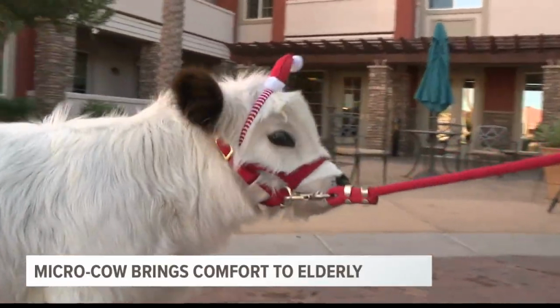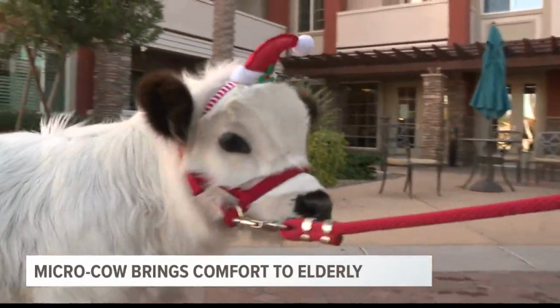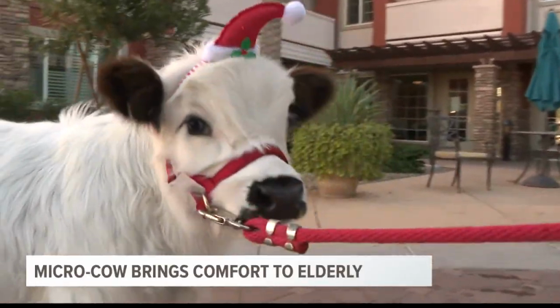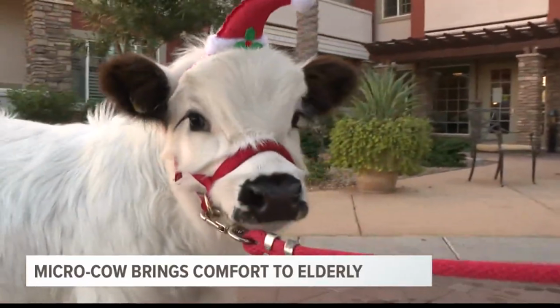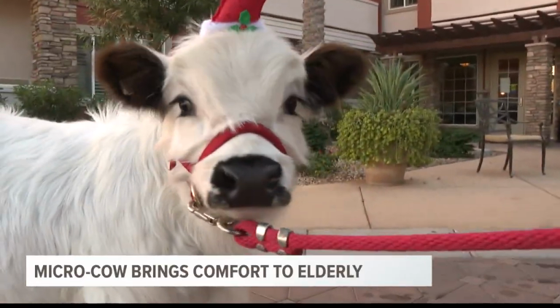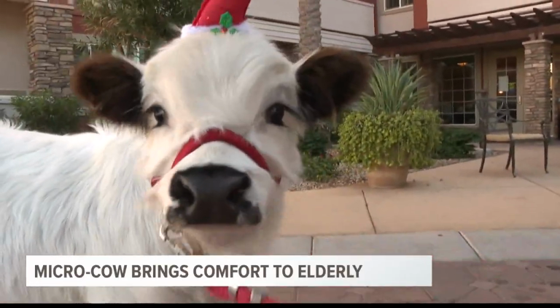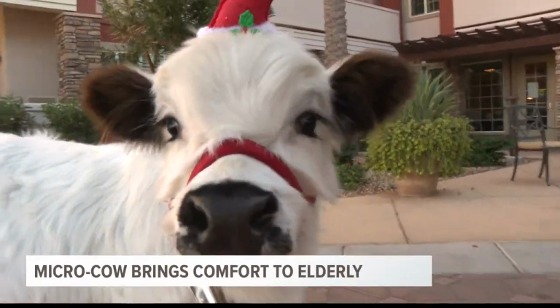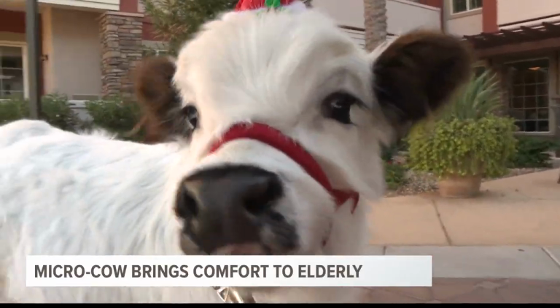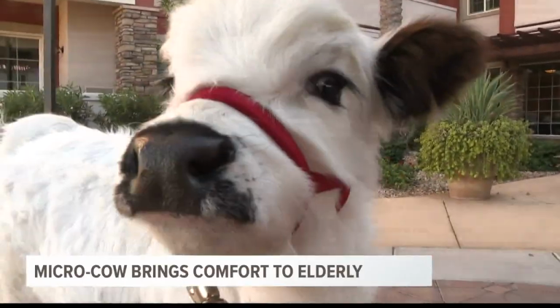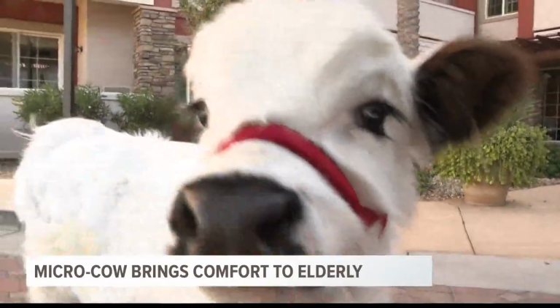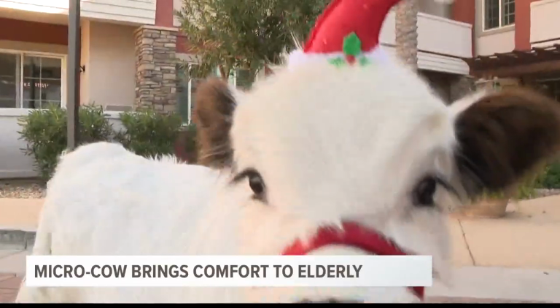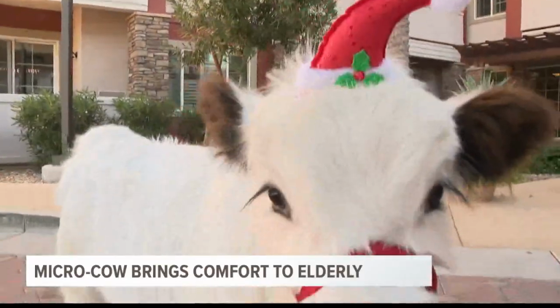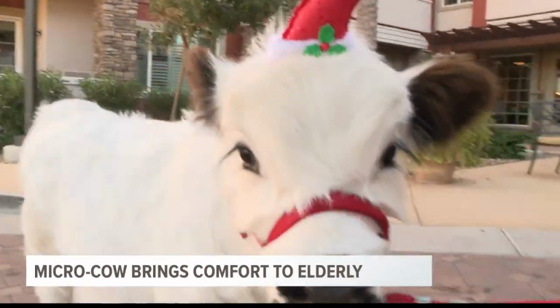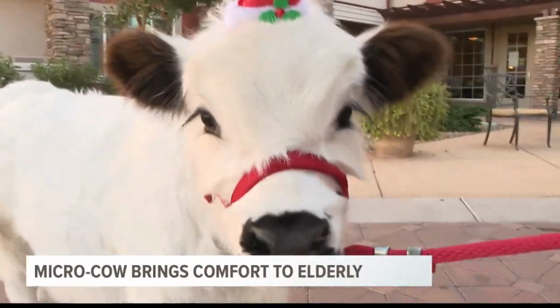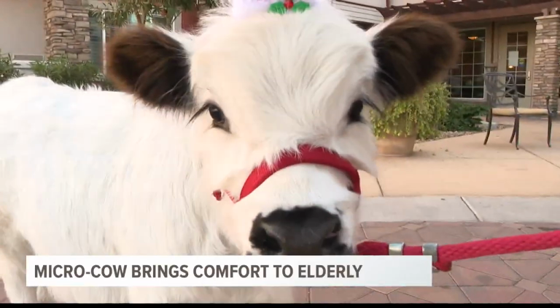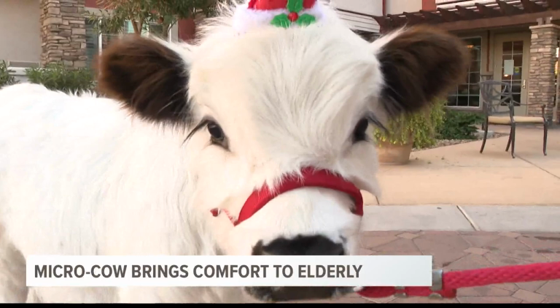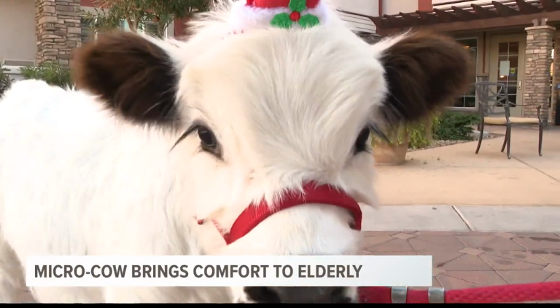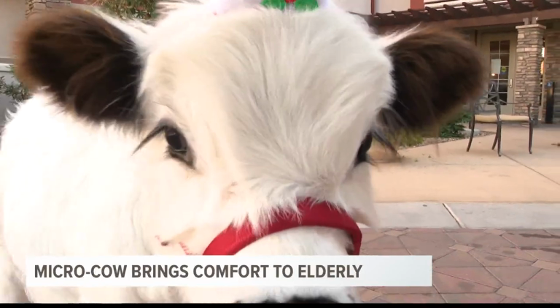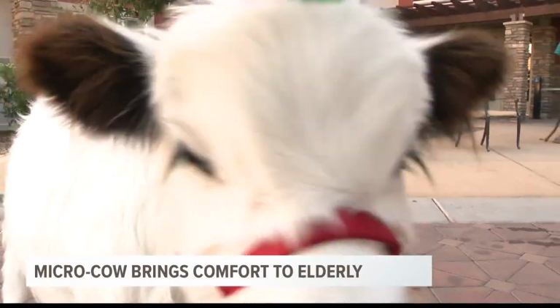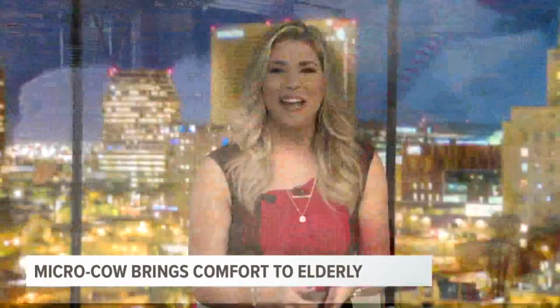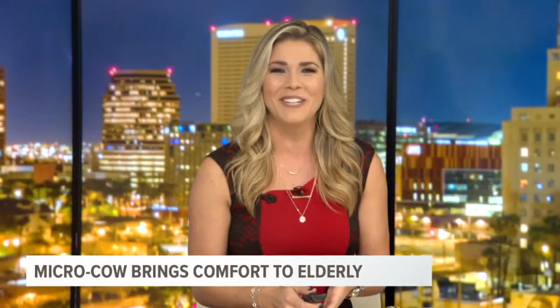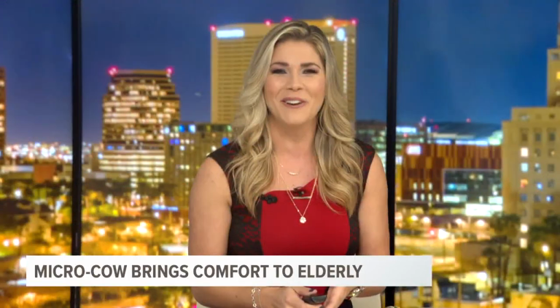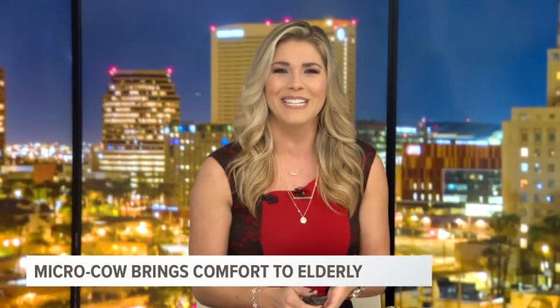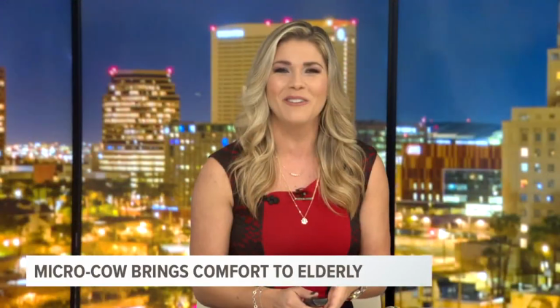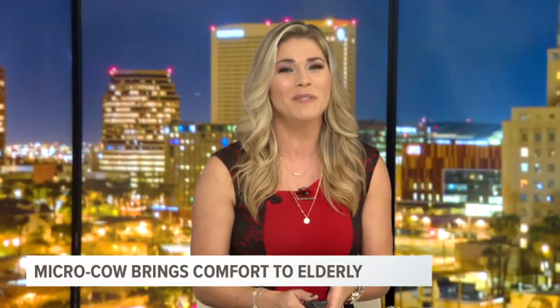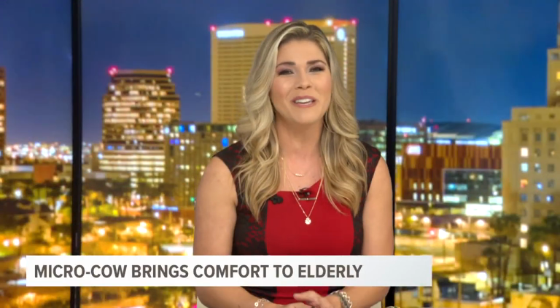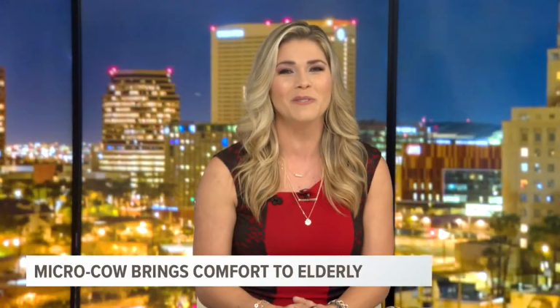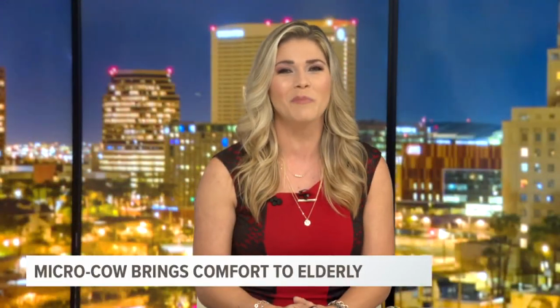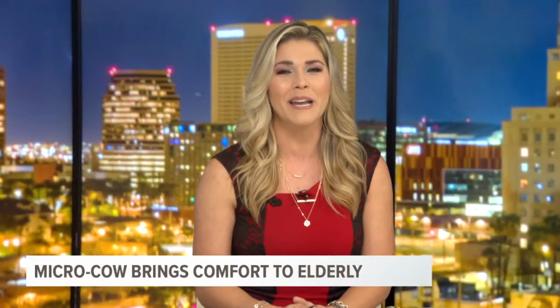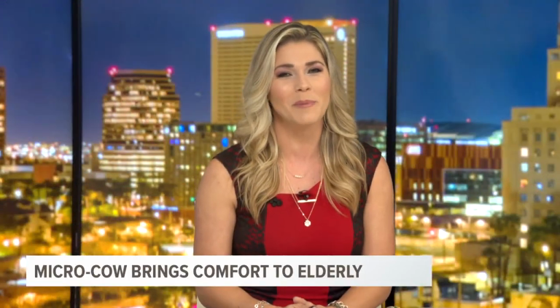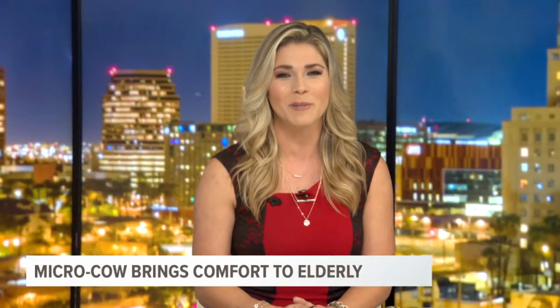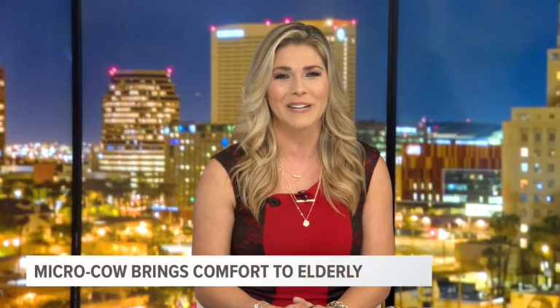but not your typical animal for a therapy service program. Team 12's Trisha Hendricks shows us how she's being used to brighten up people's spirits.